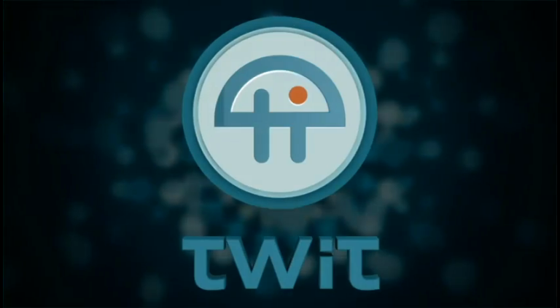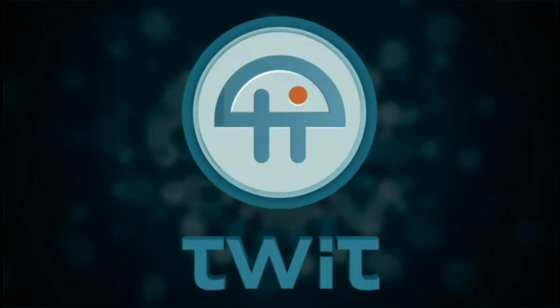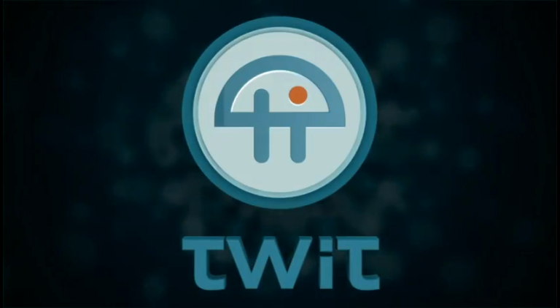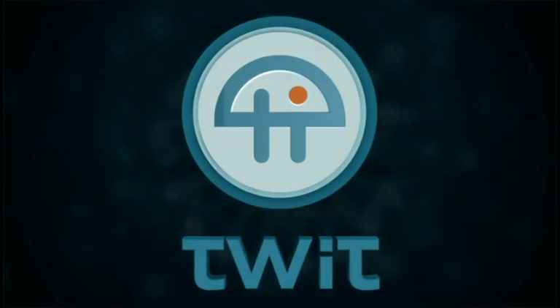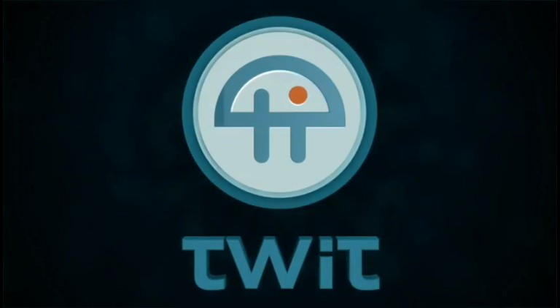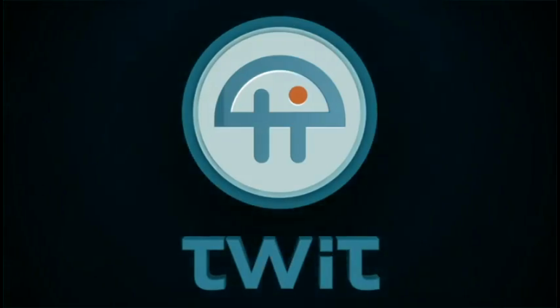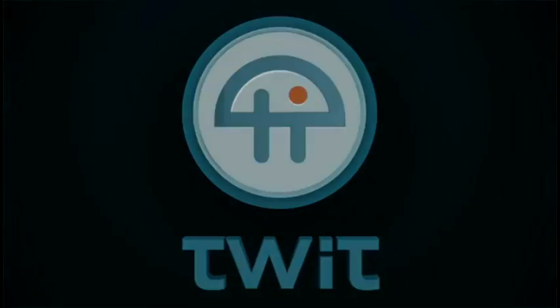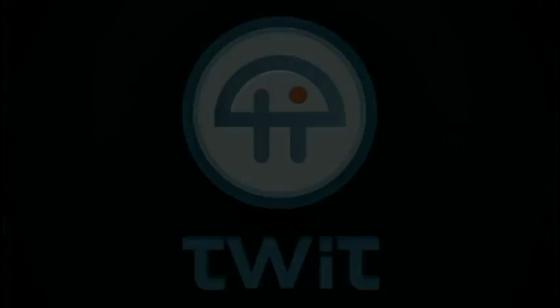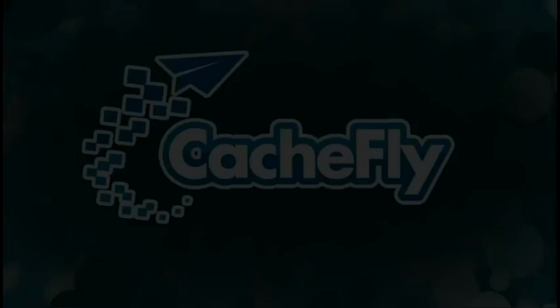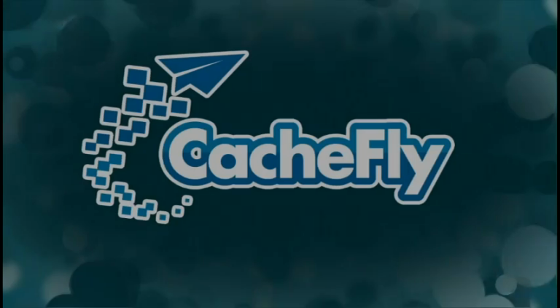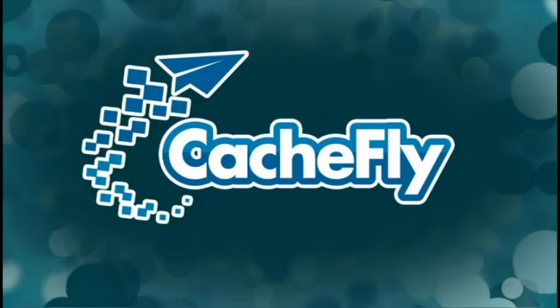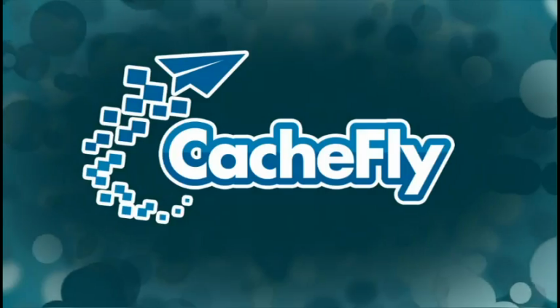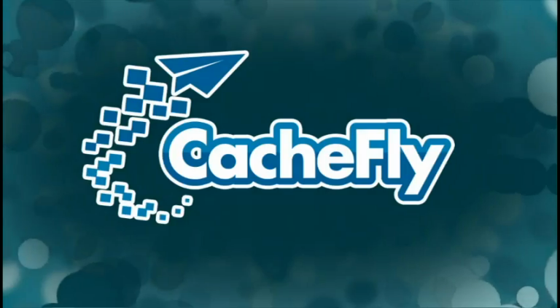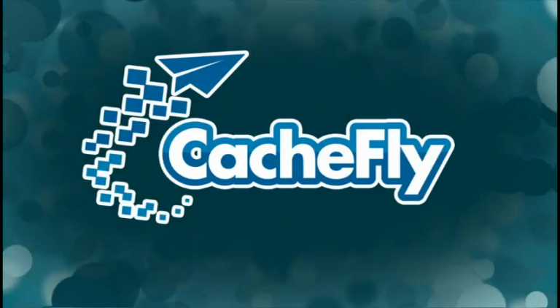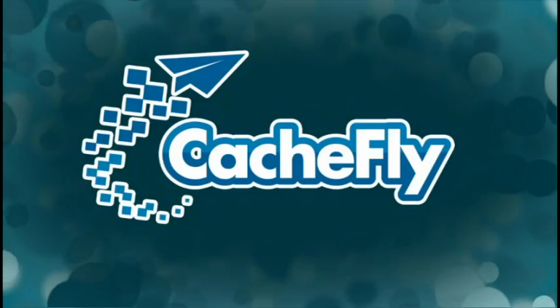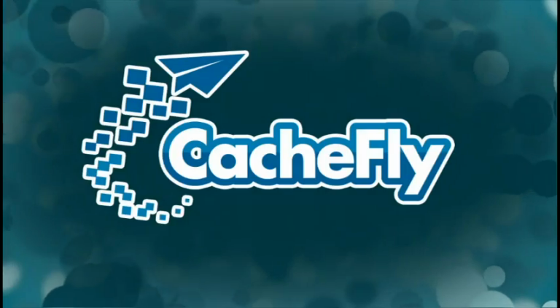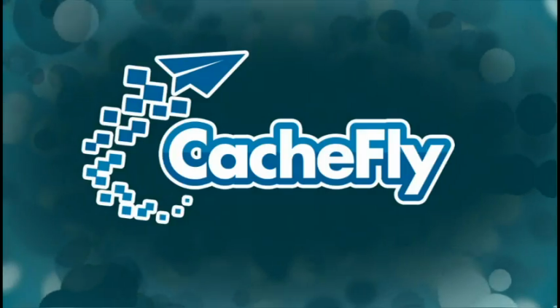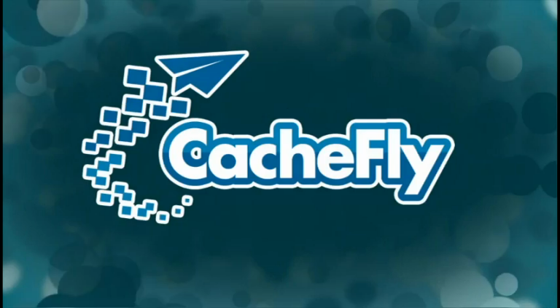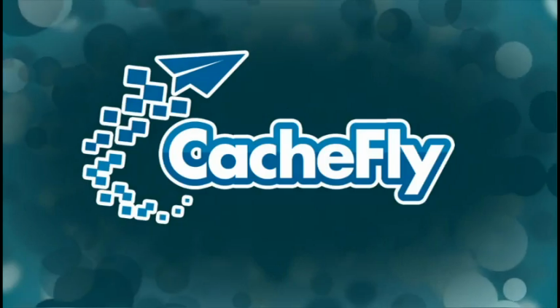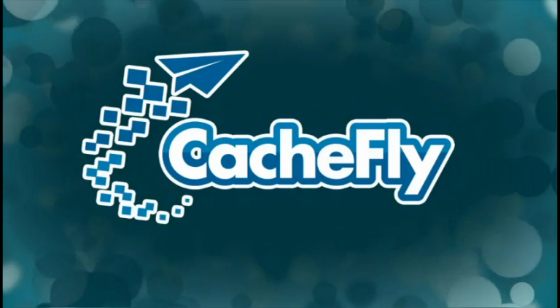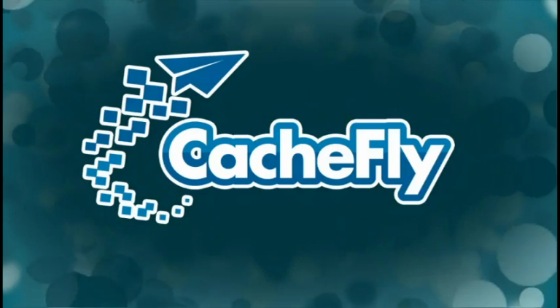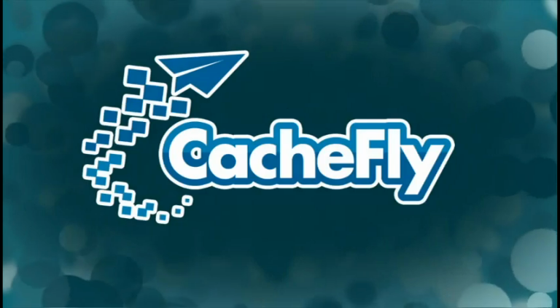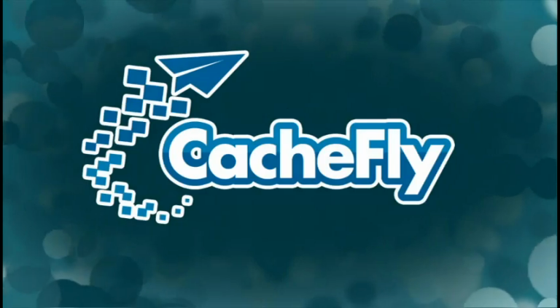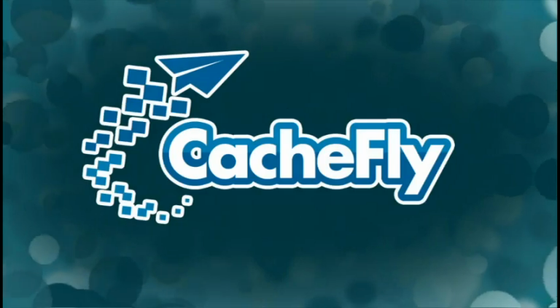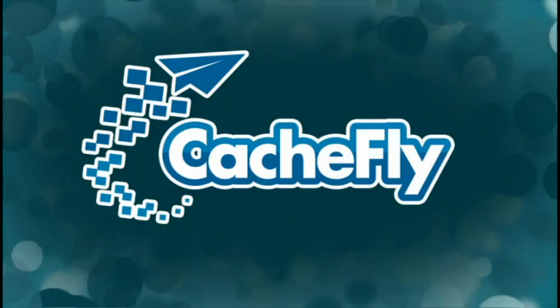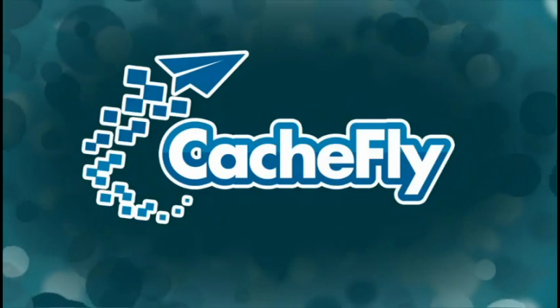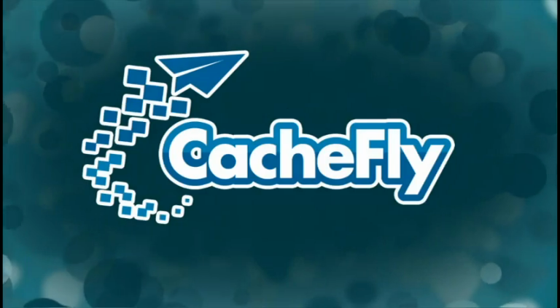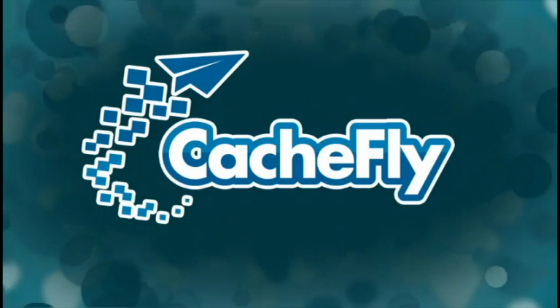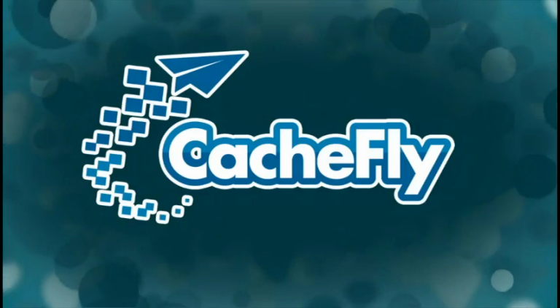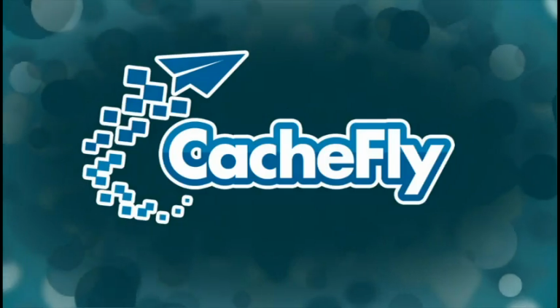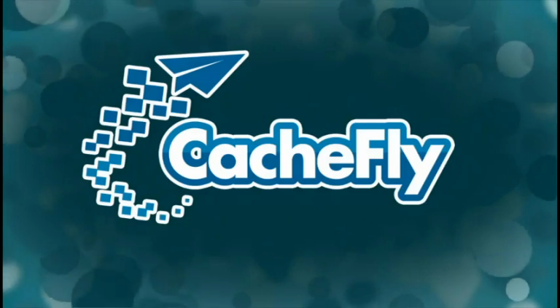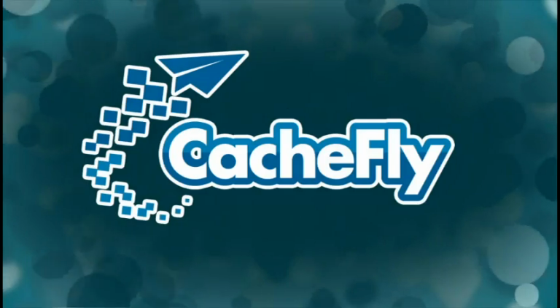Bandwidth for Tech News Today is provided by CacheFly at cacheFly.com.